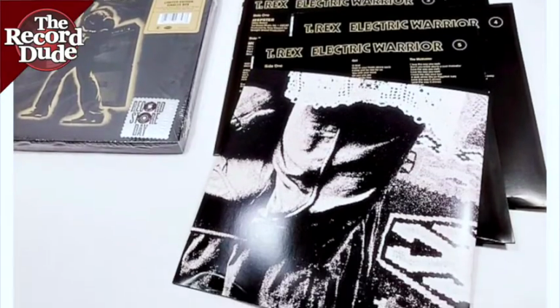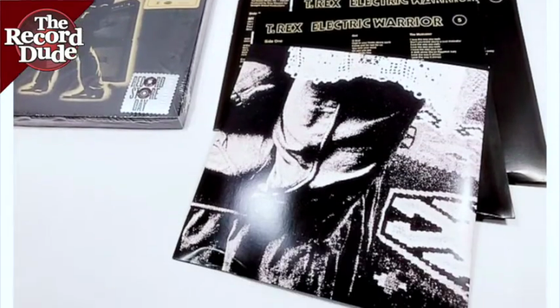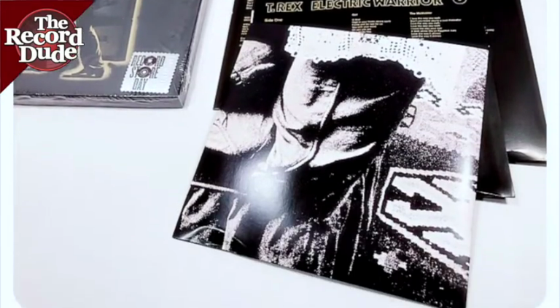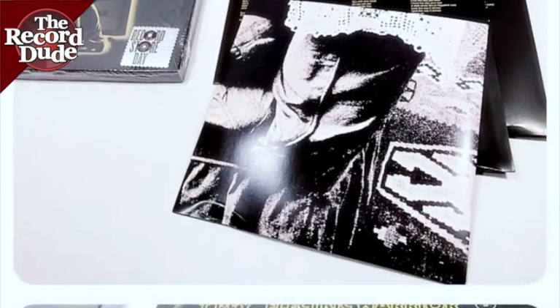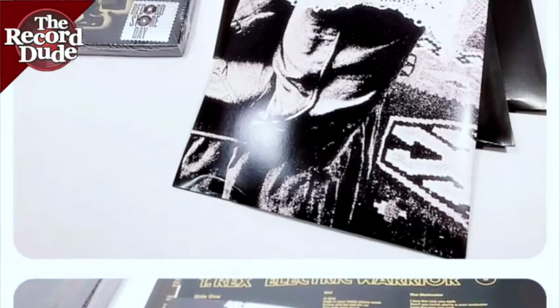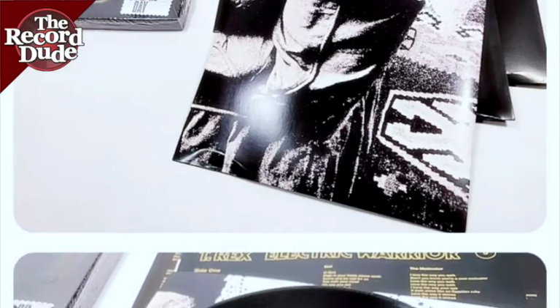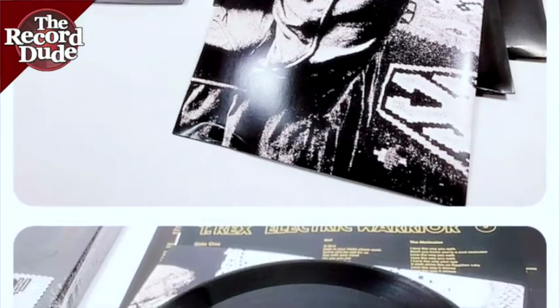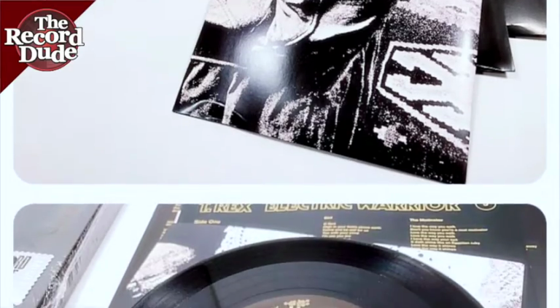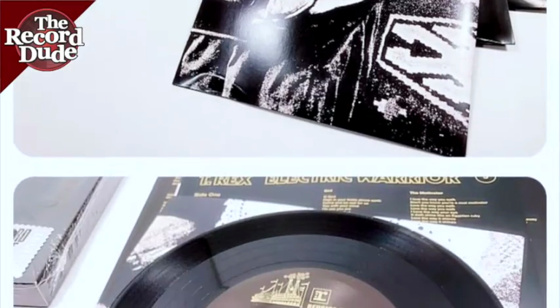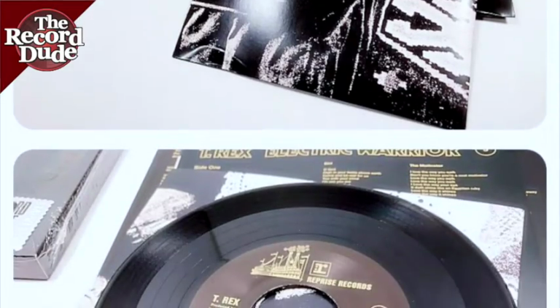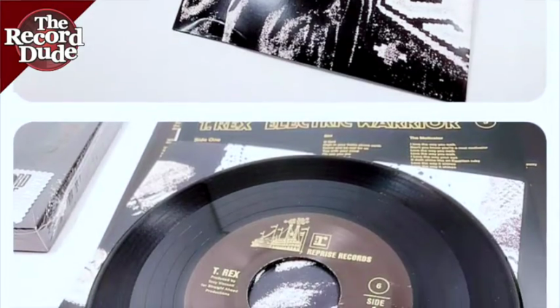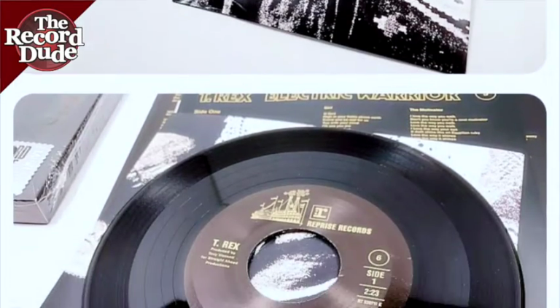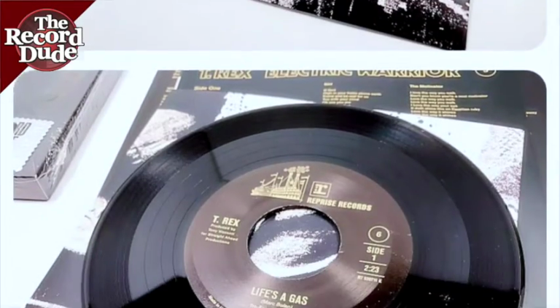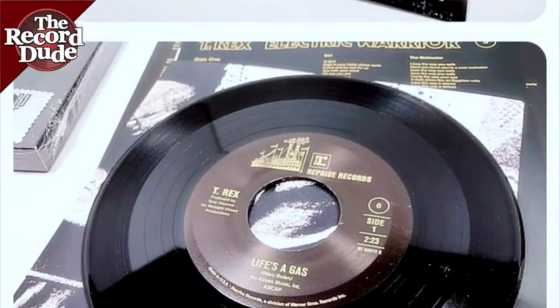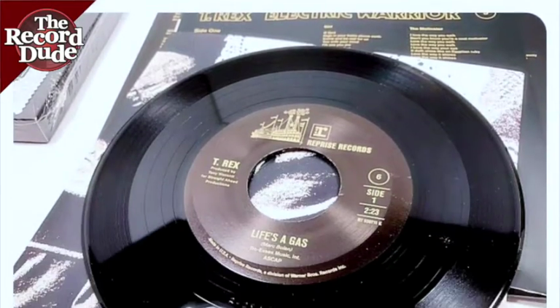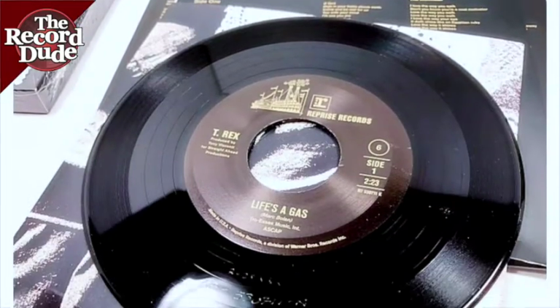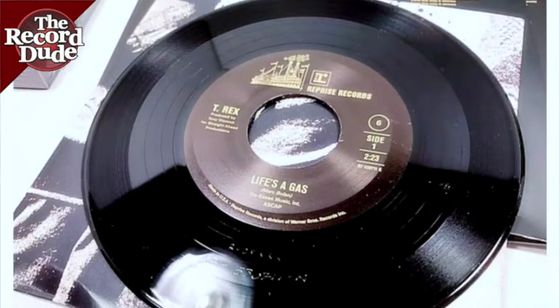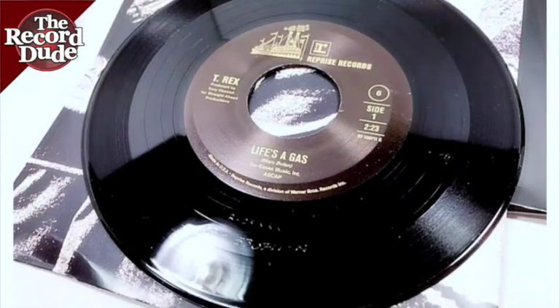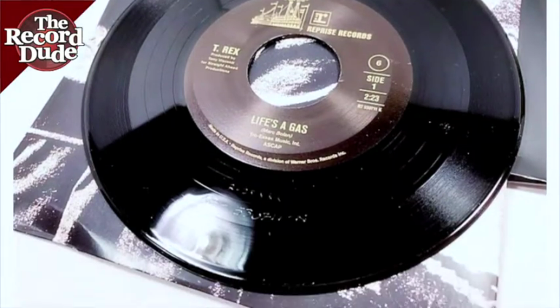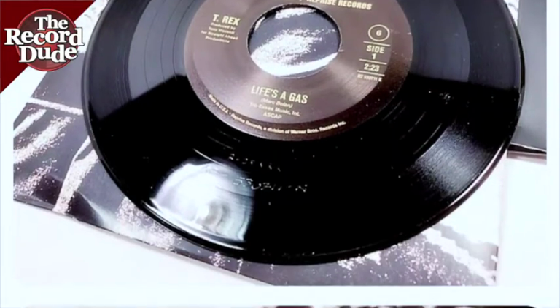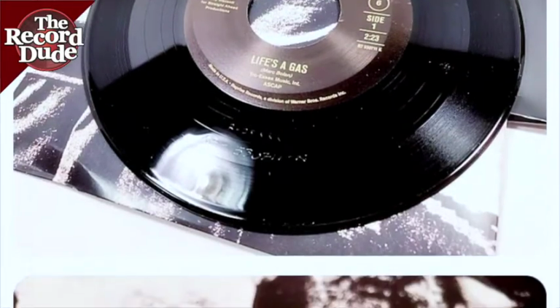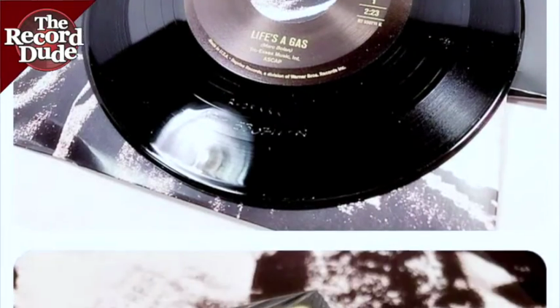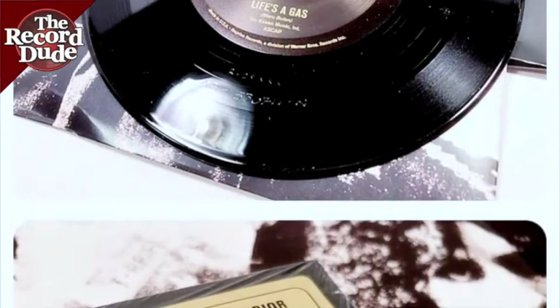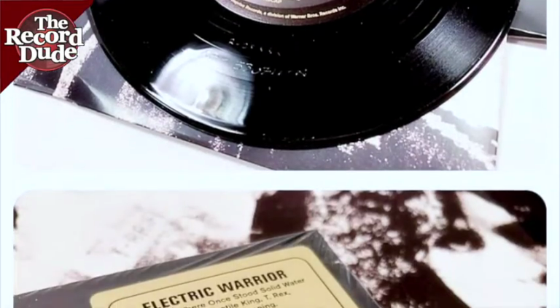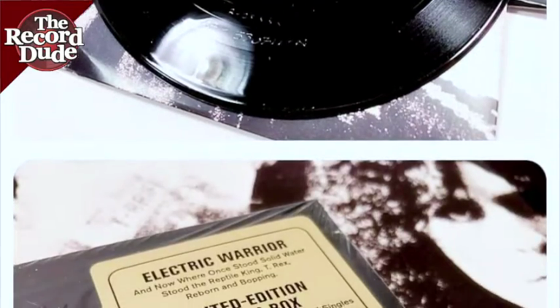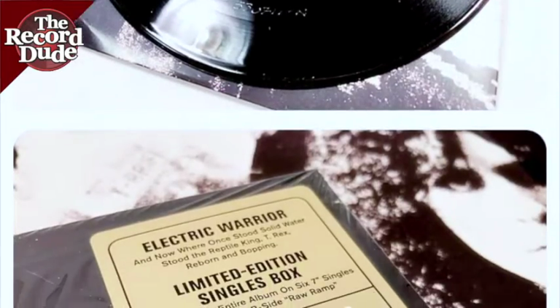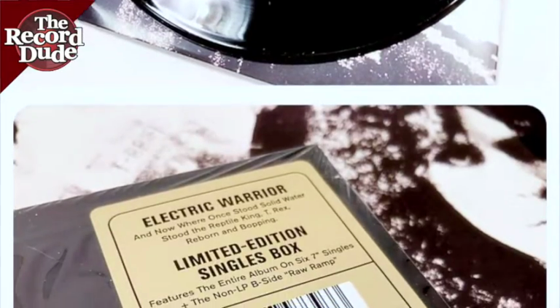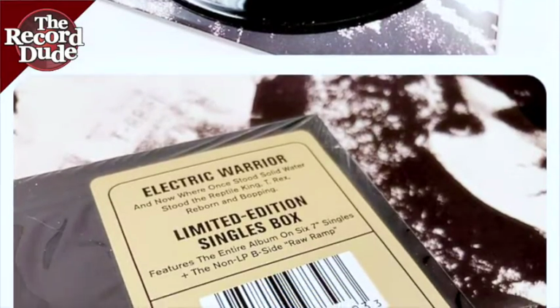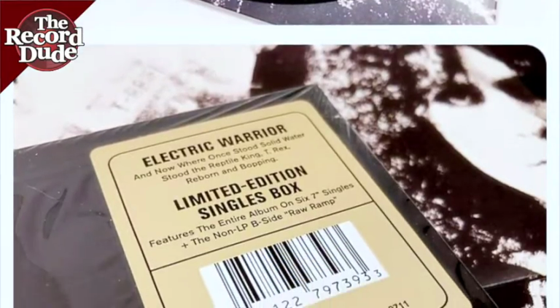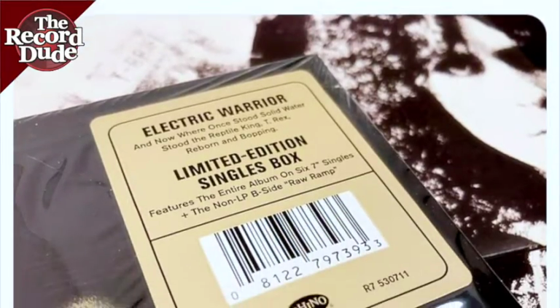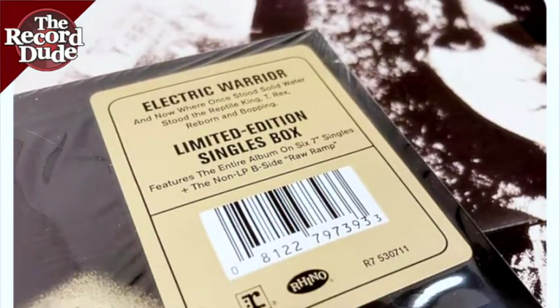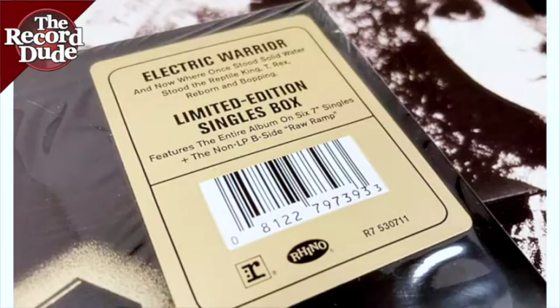There's six records total. They're all 45 singles. They all sound fantastic.